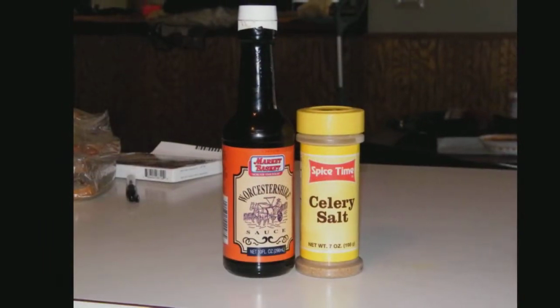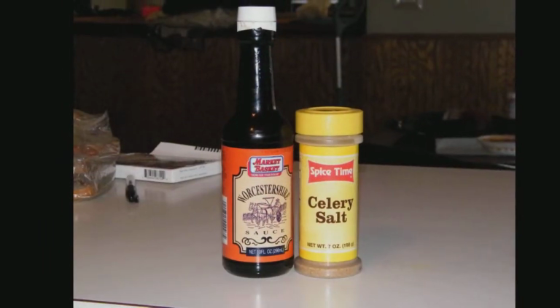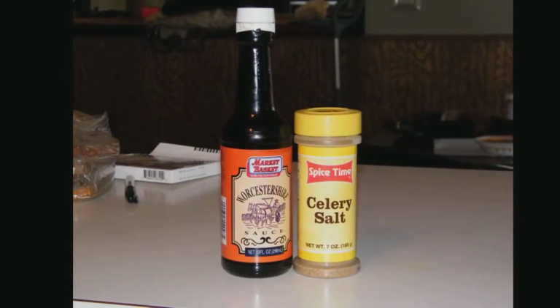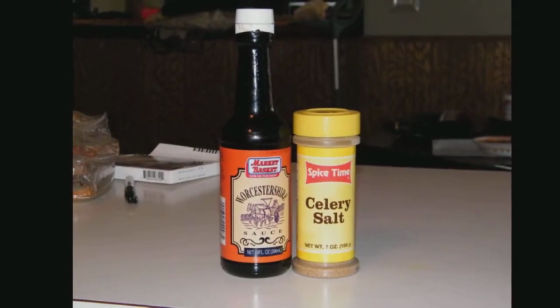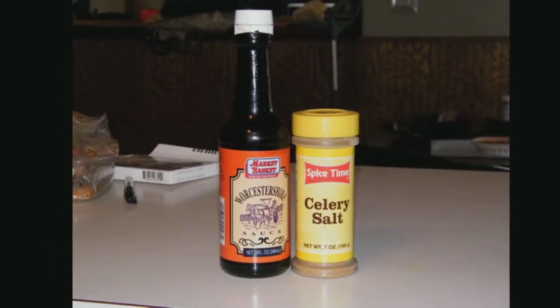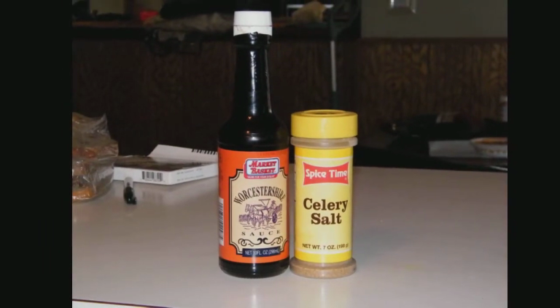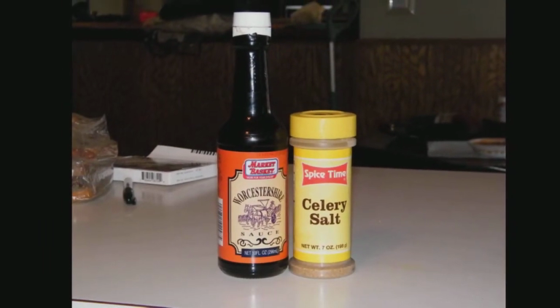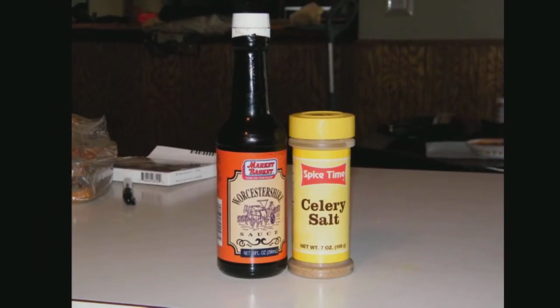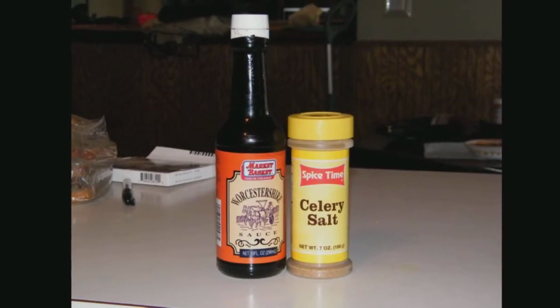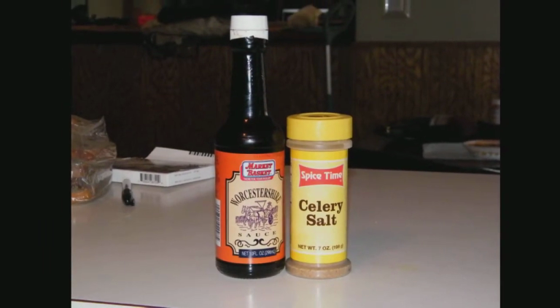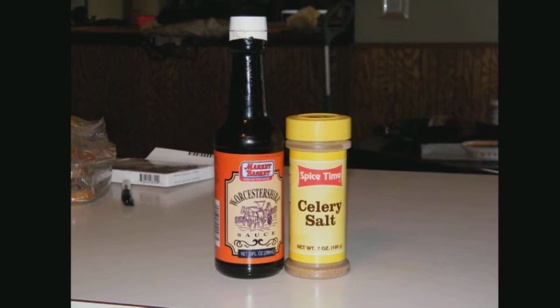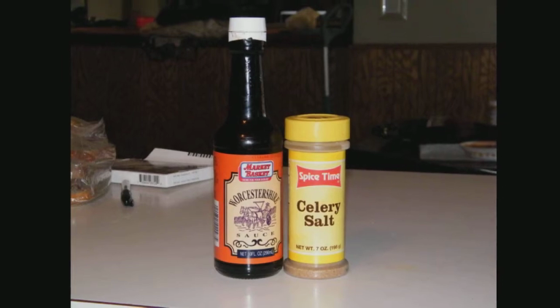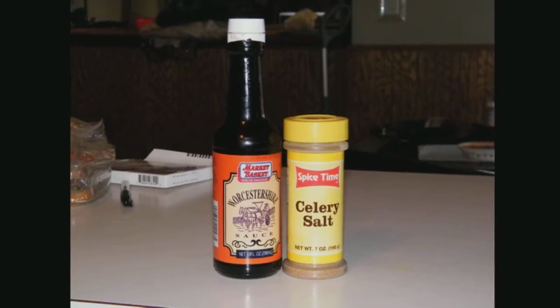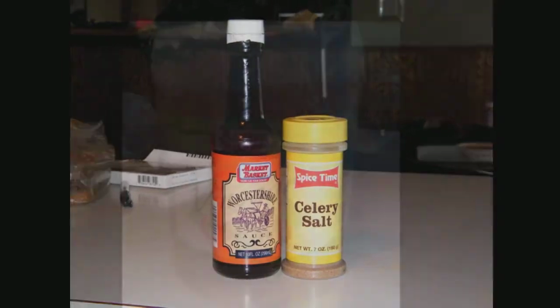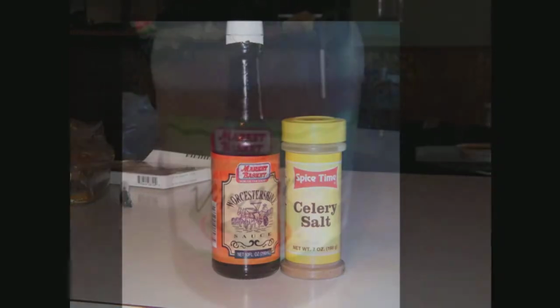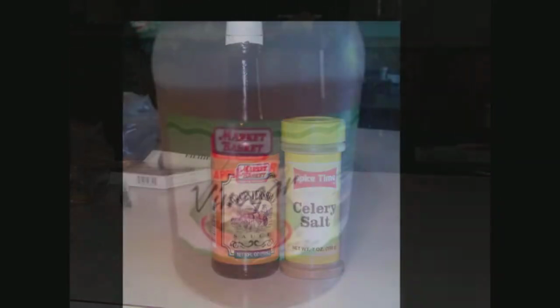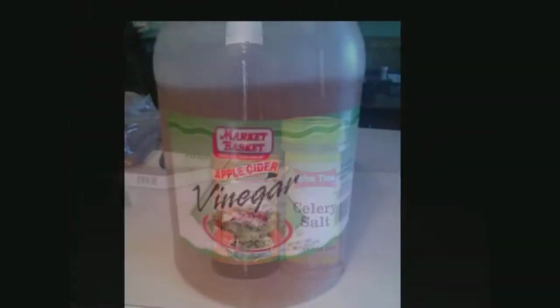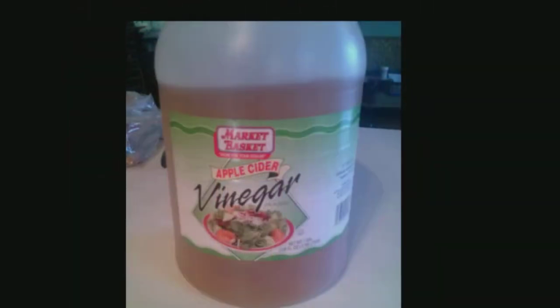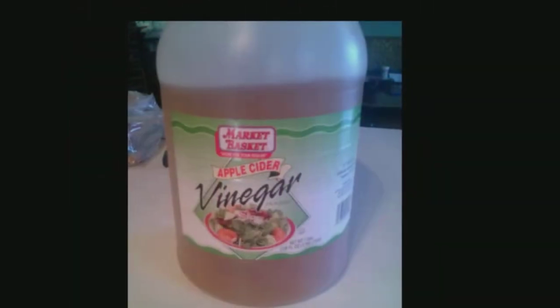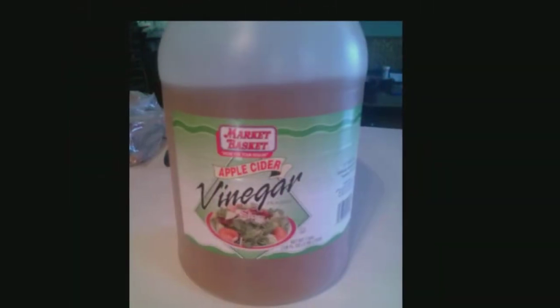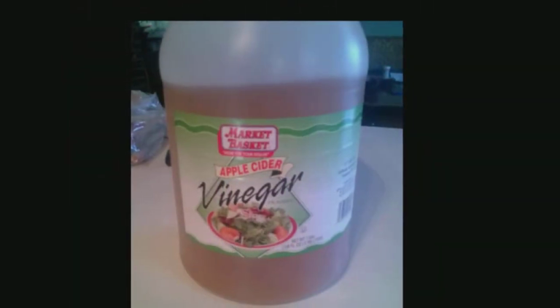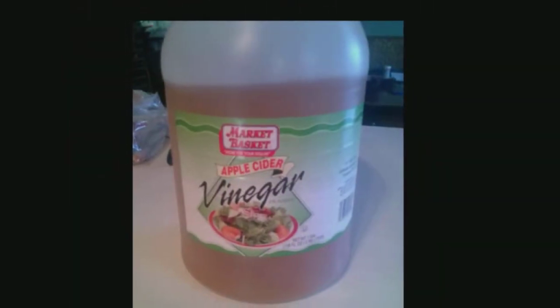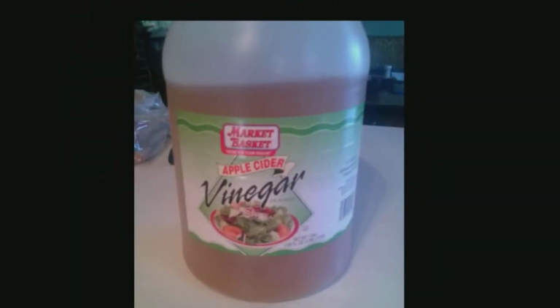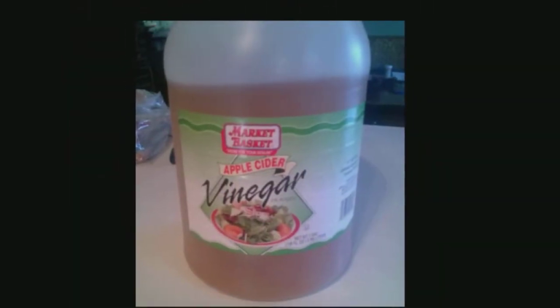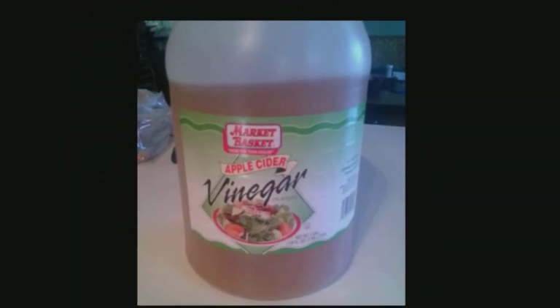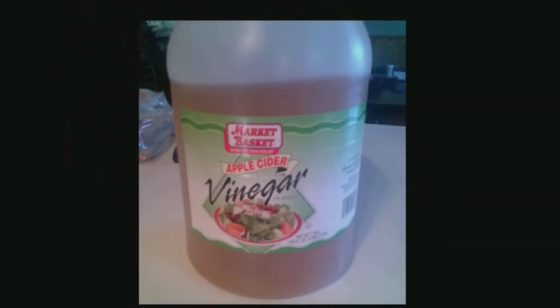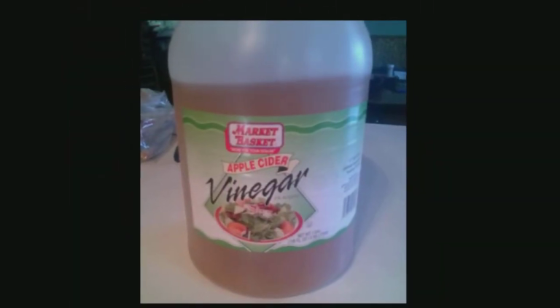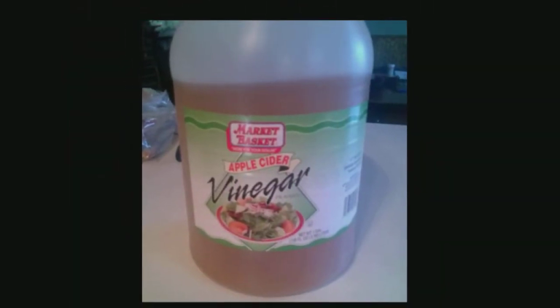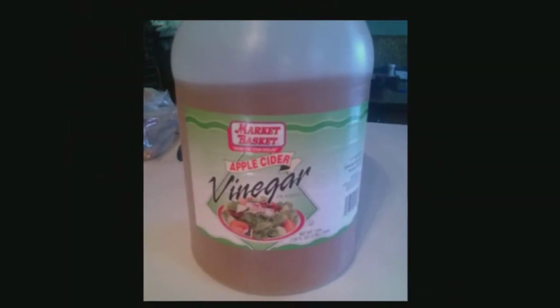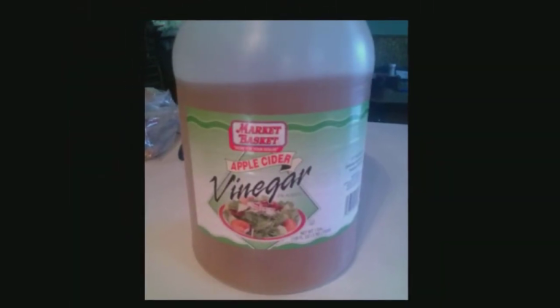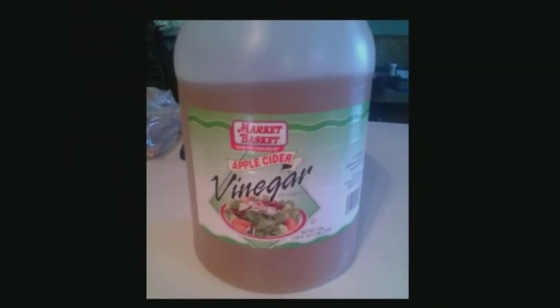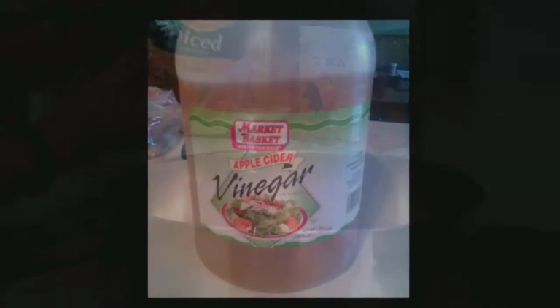You also need Worcestershire sauce, celery salt, and apple cider vinegar. Optional is hot pepper powder.